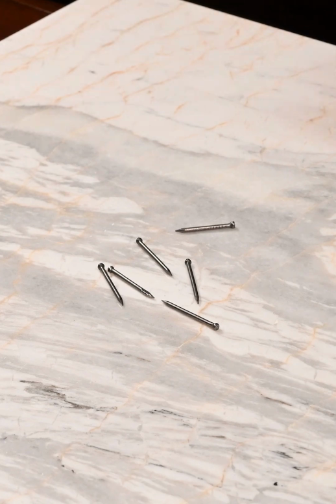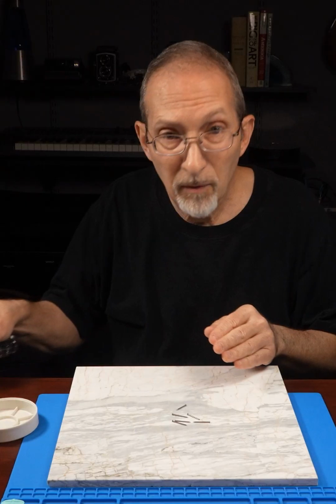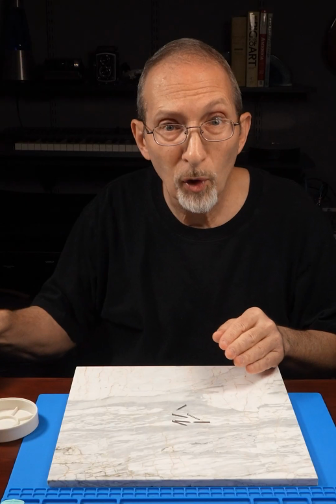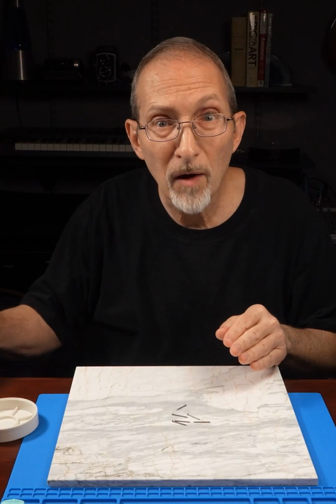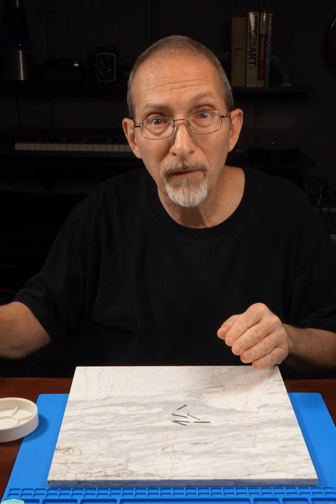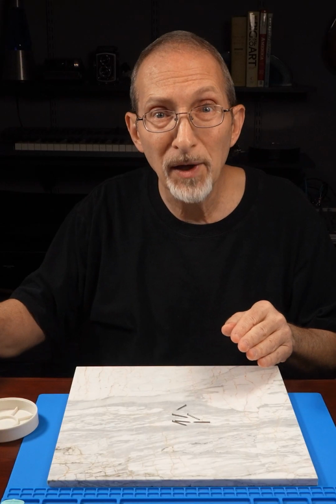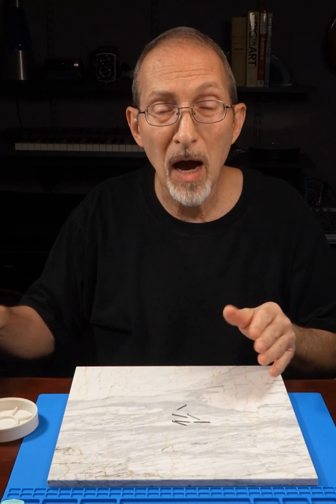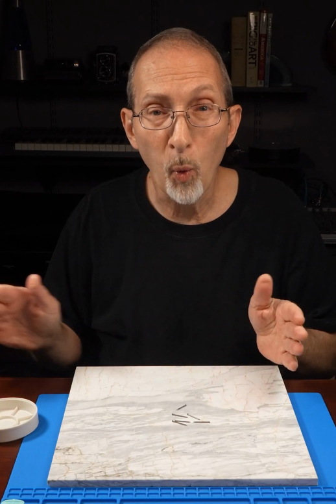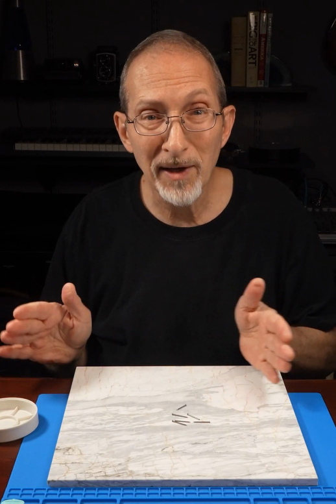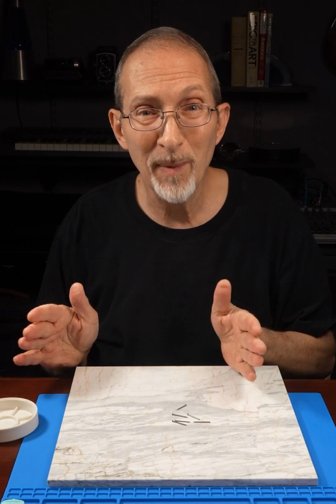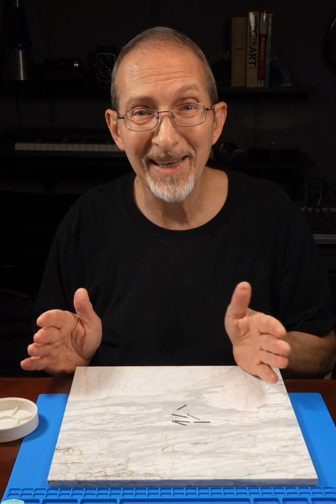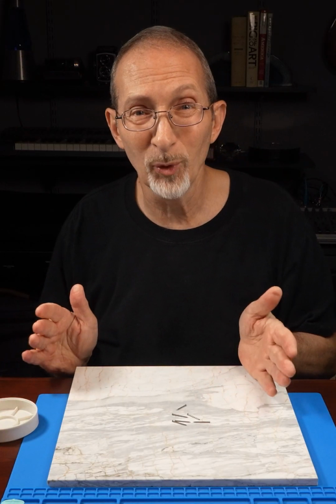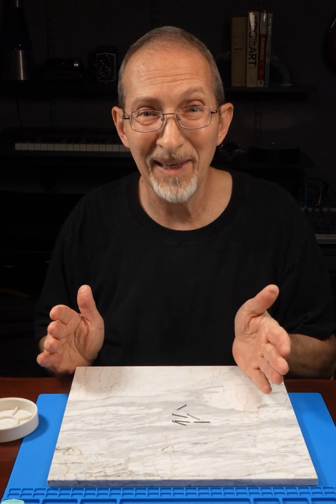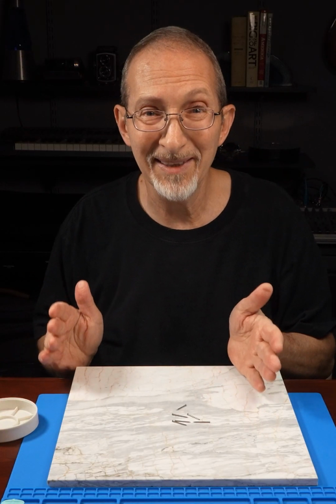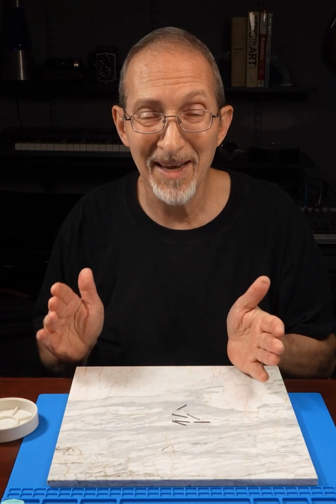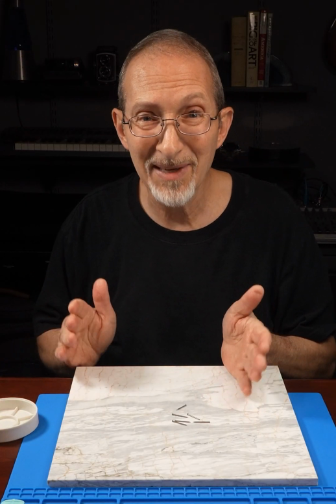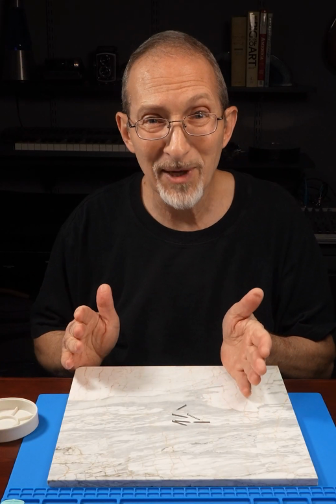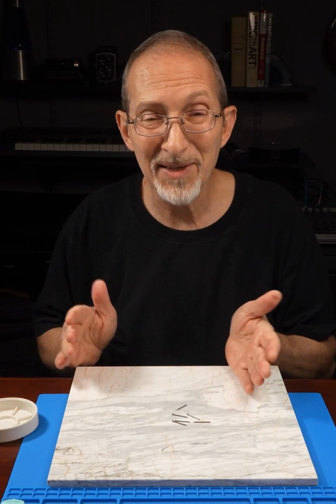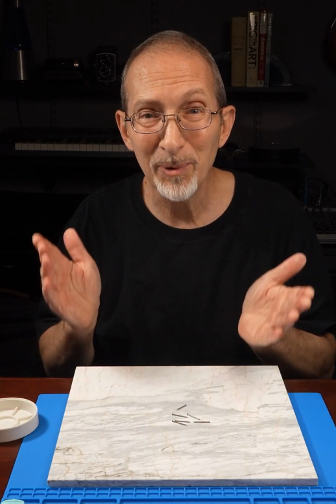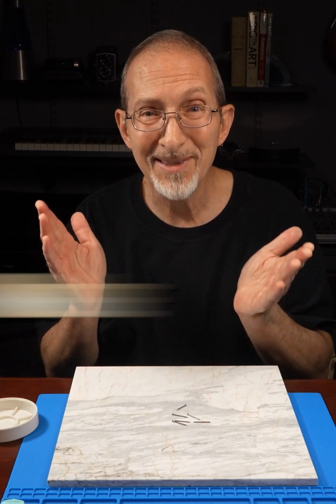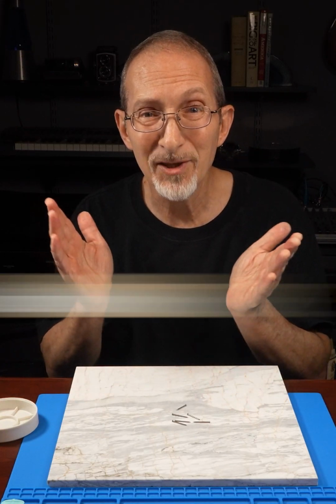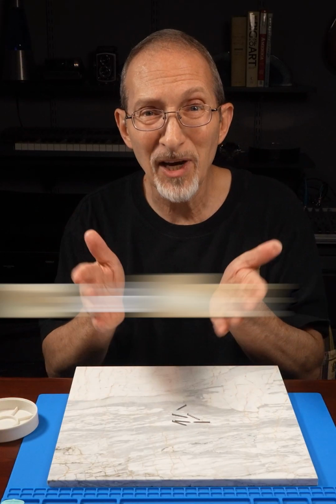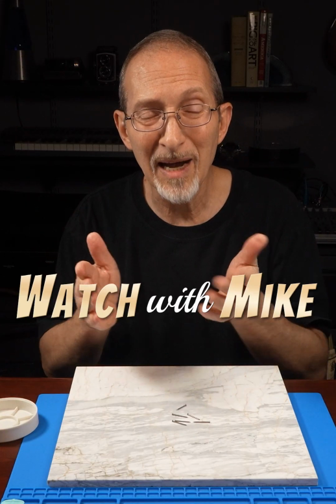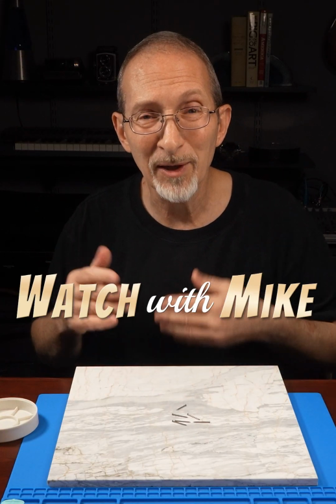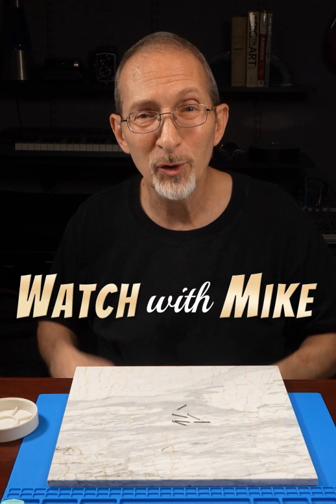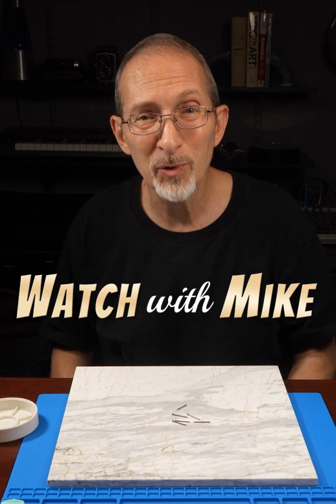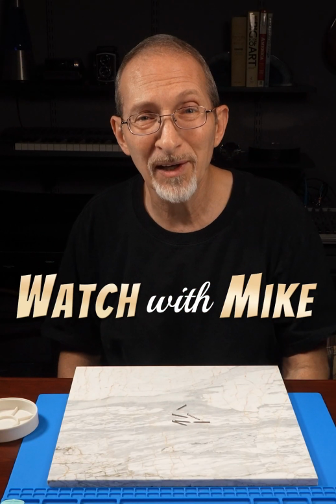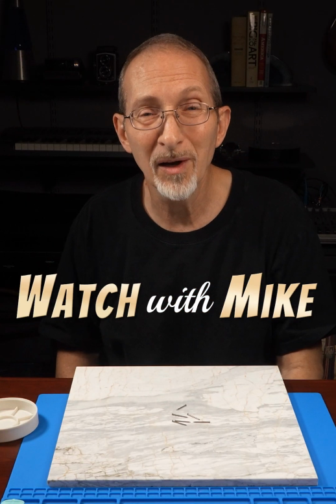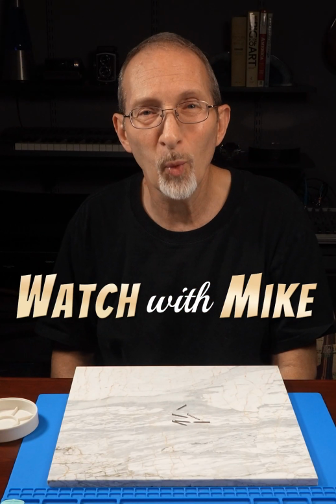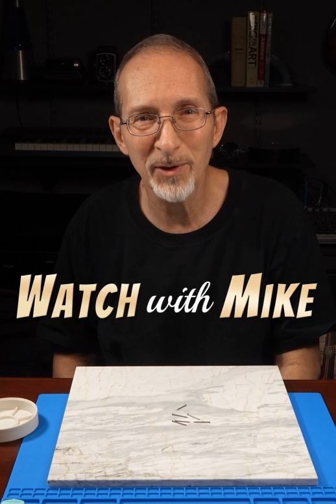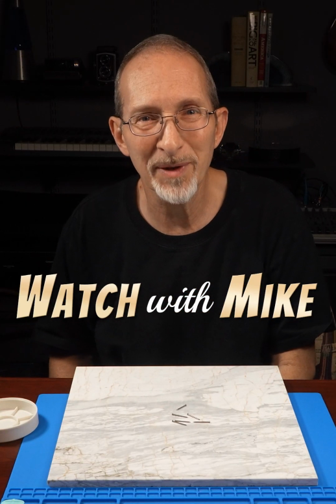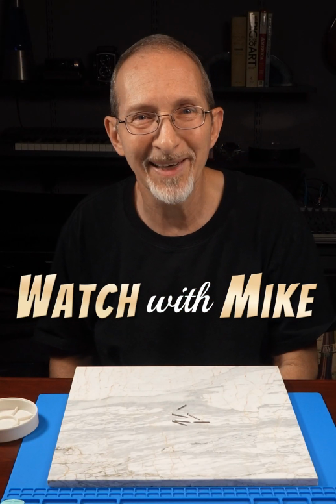For more fun watchmaking-related subjects, please check out my YouTube channel, Watch With Mike.